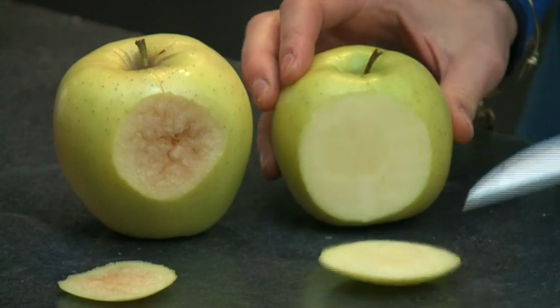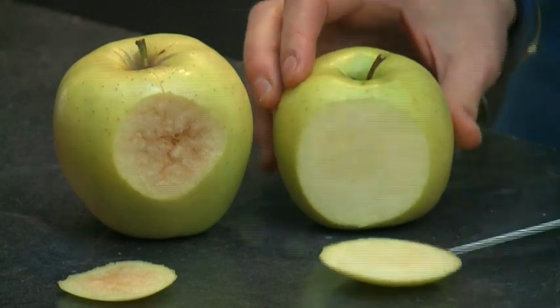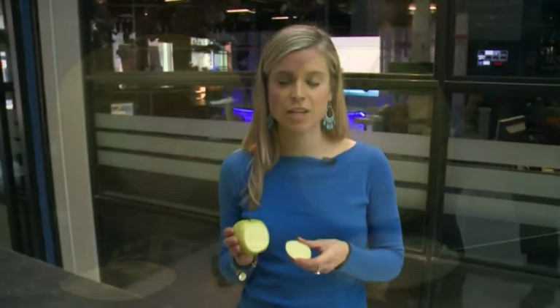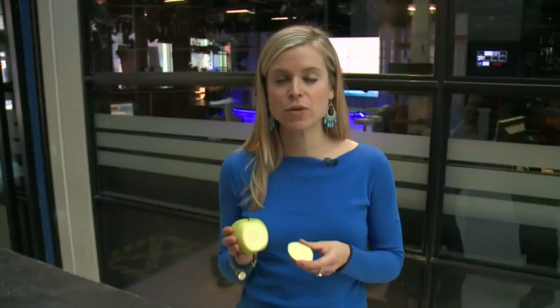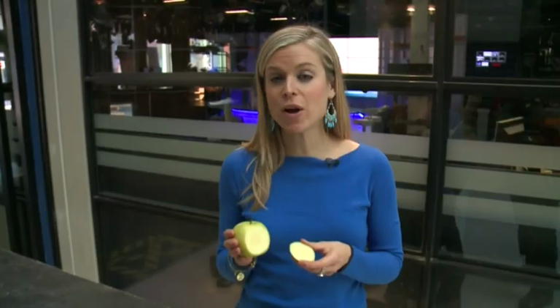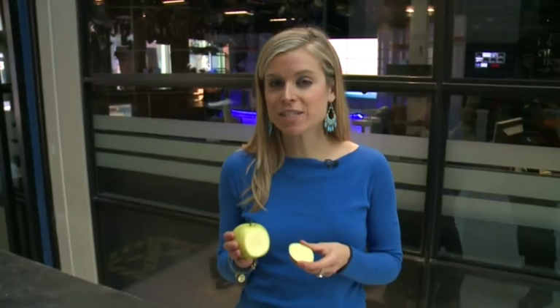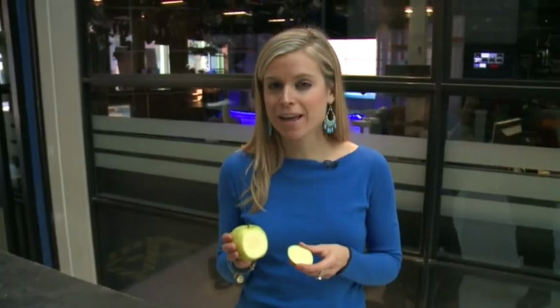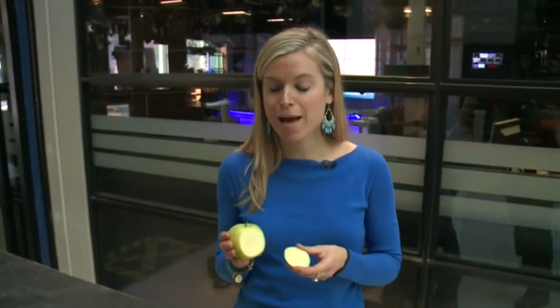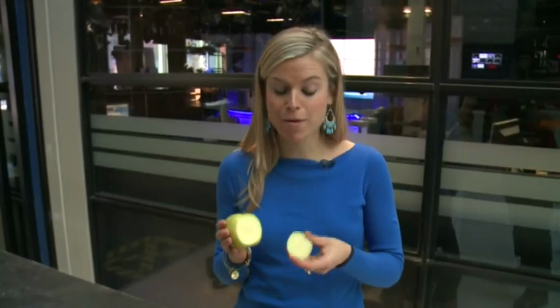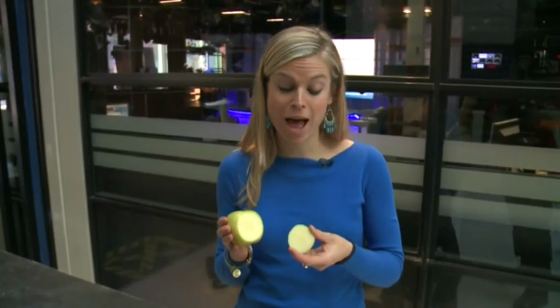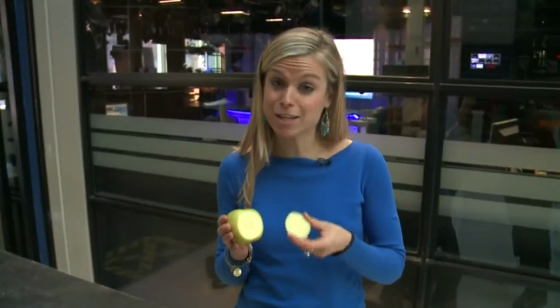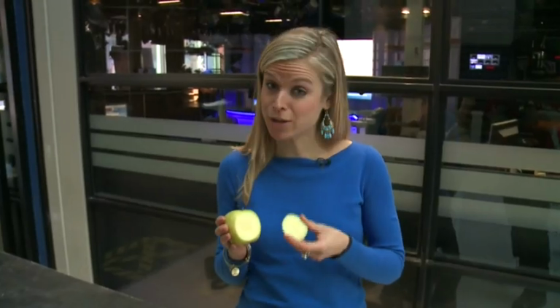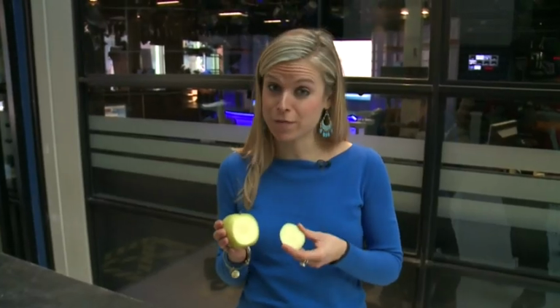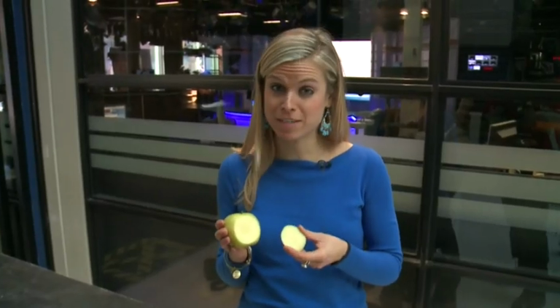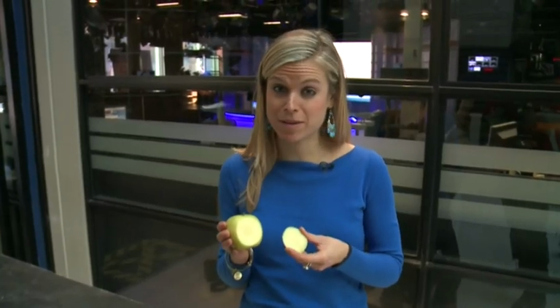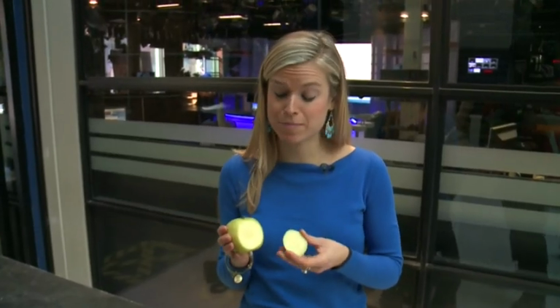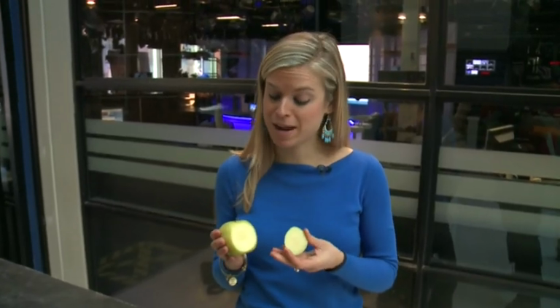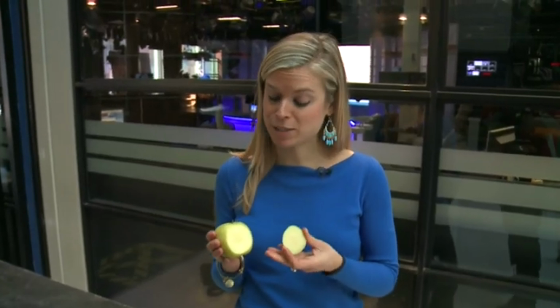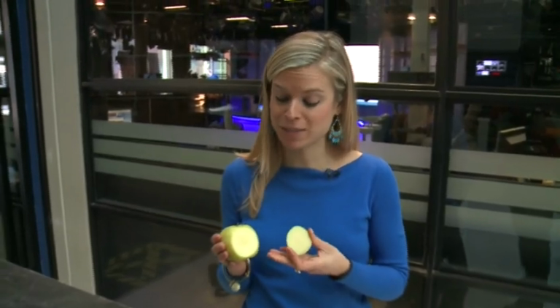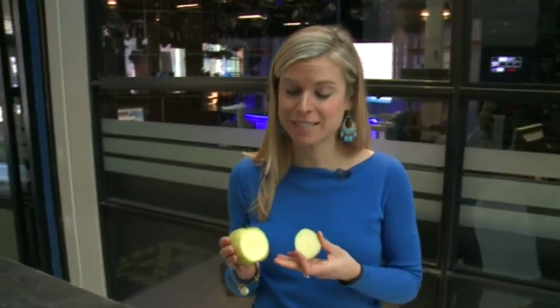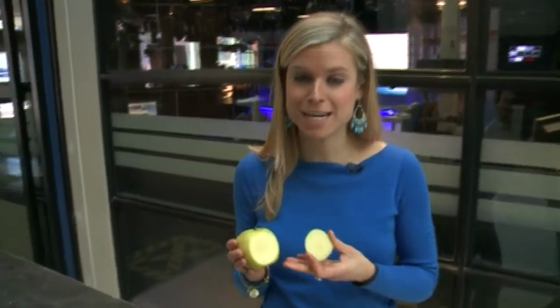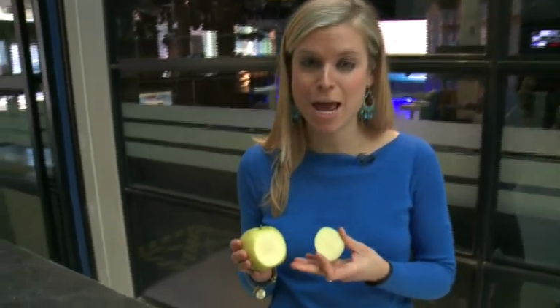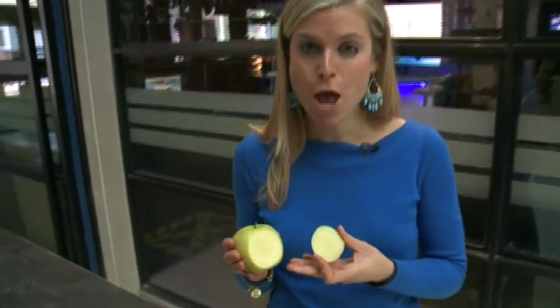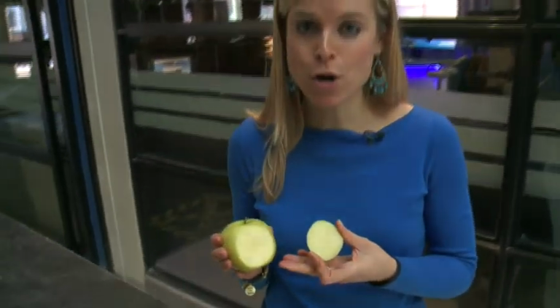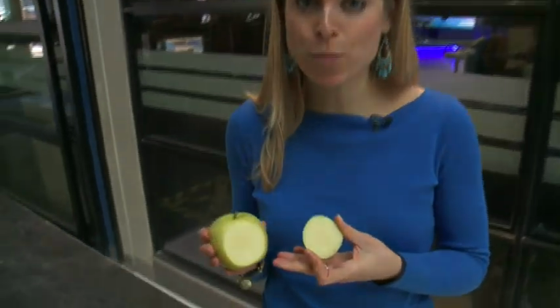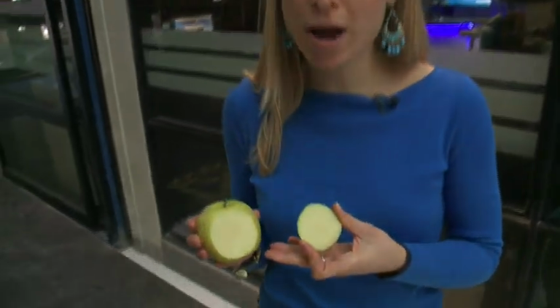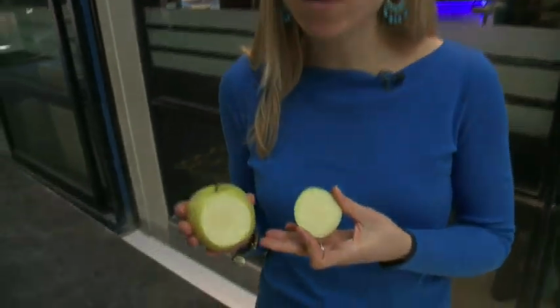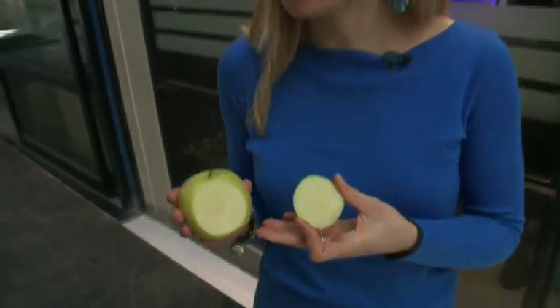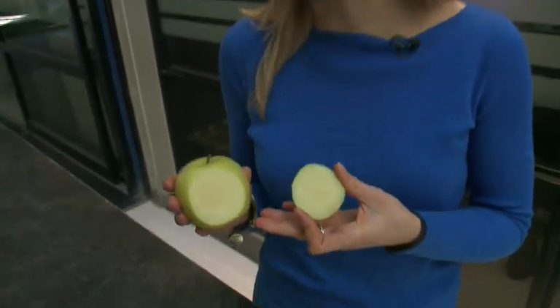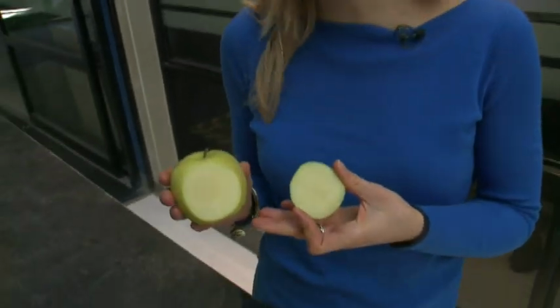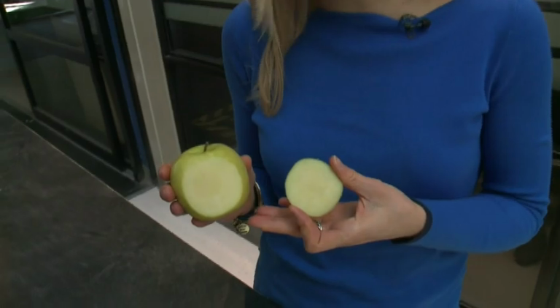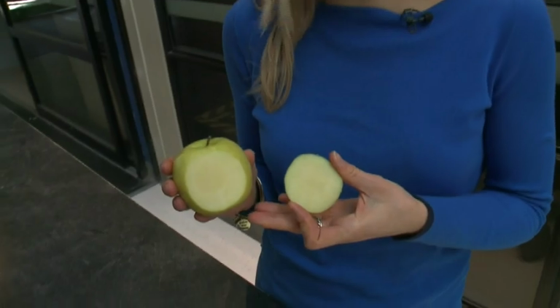So the Arctic apple has softened a bit, but as you can see, no brown and no bruising.